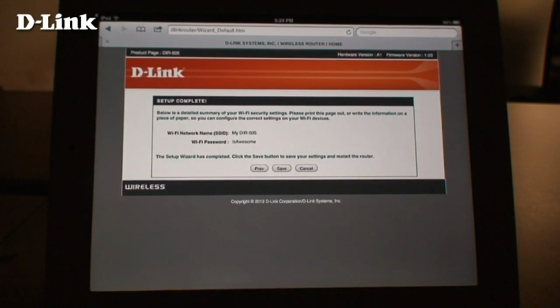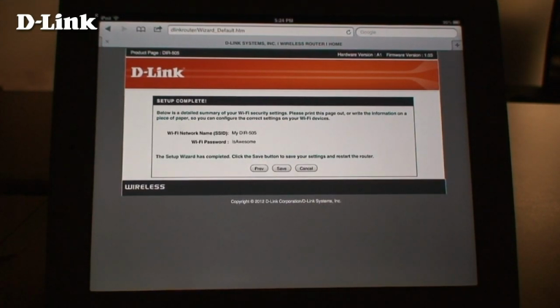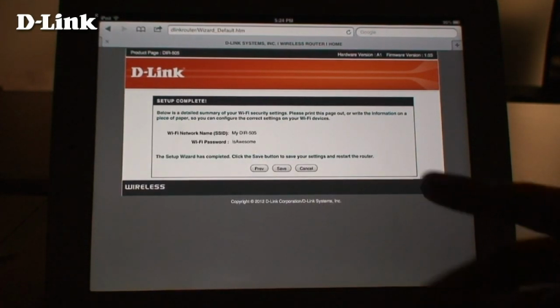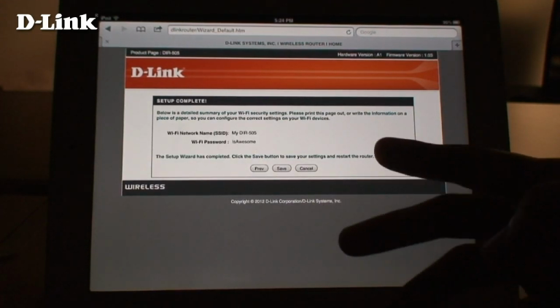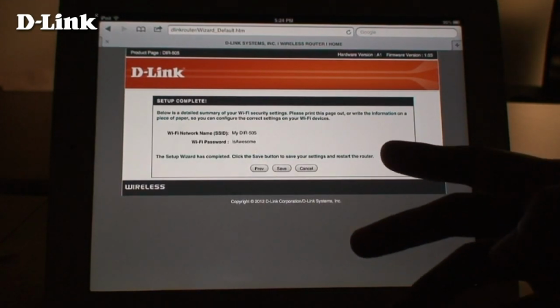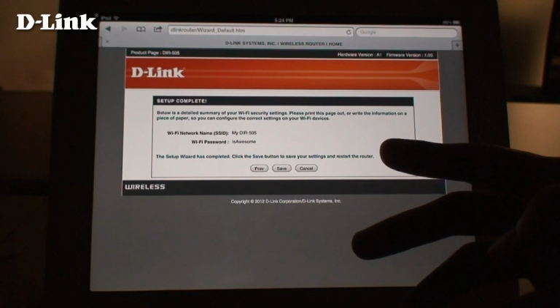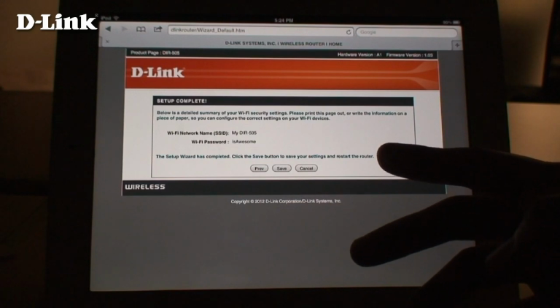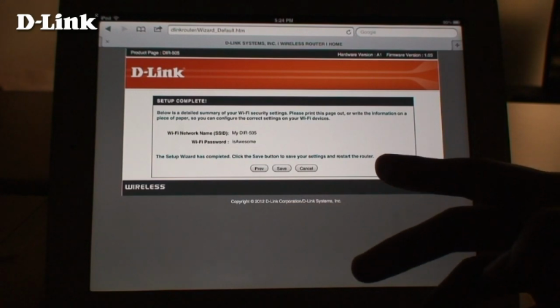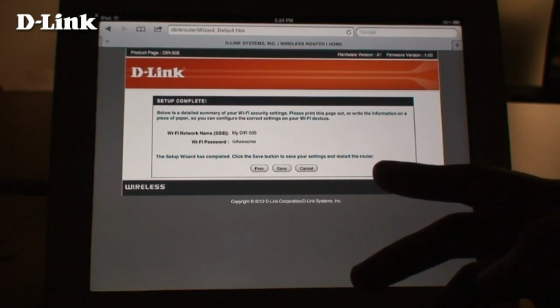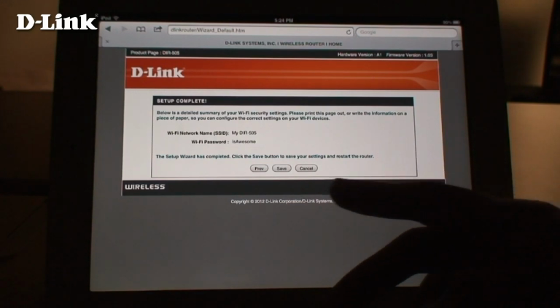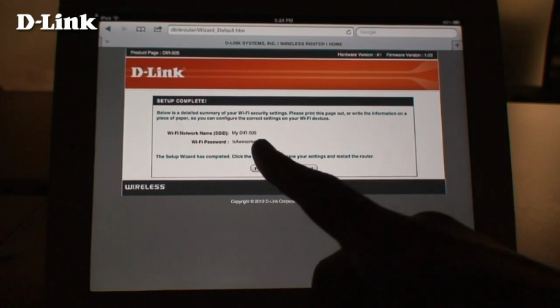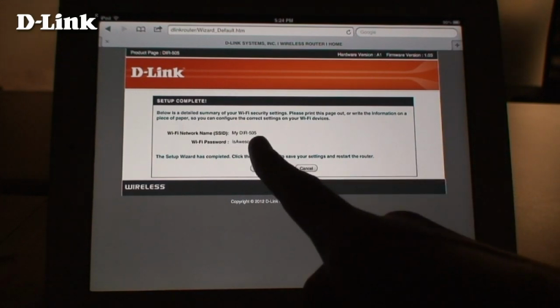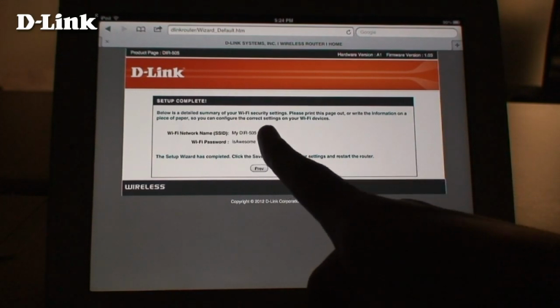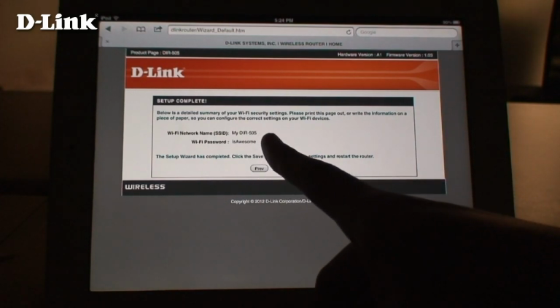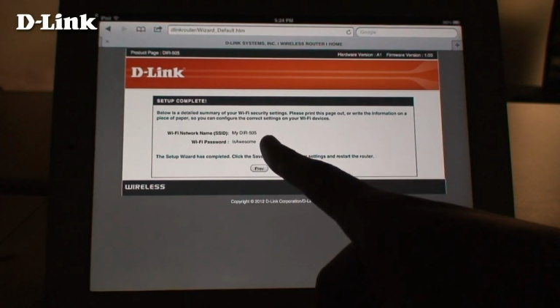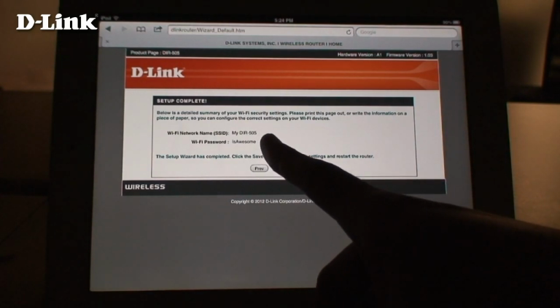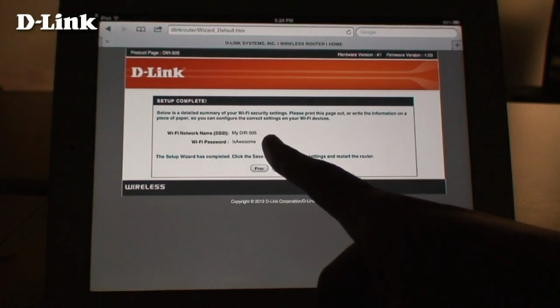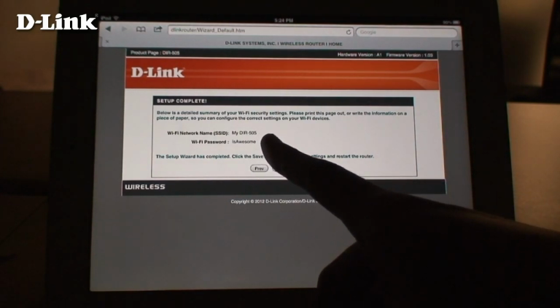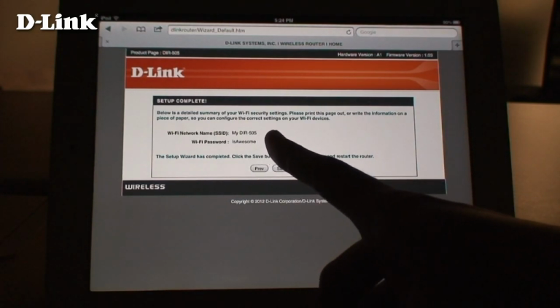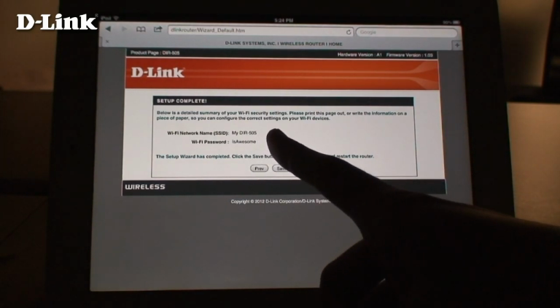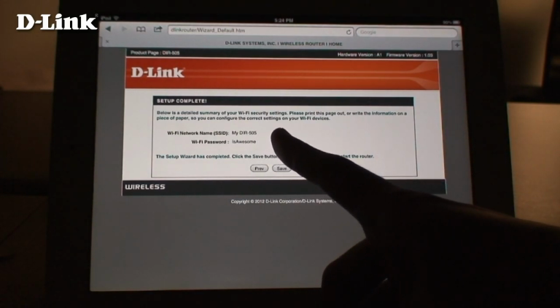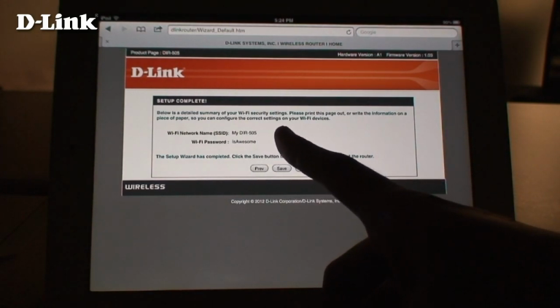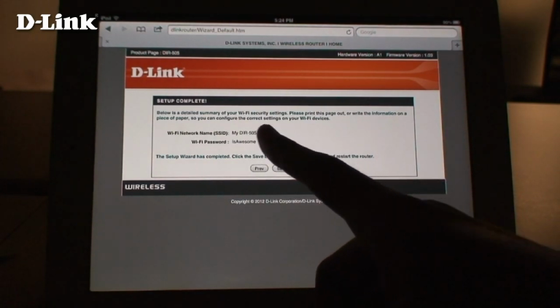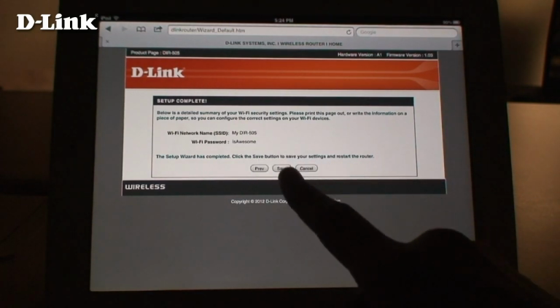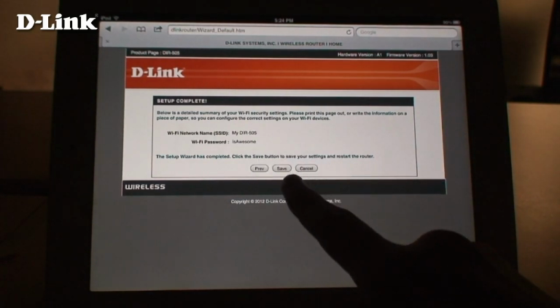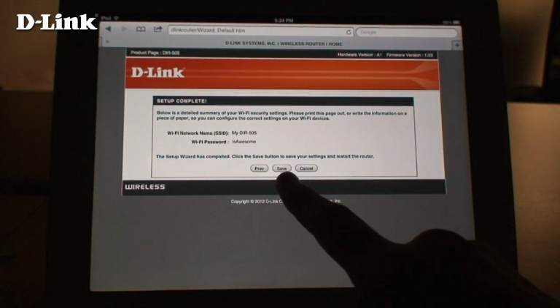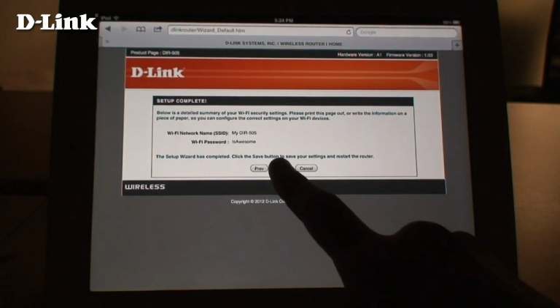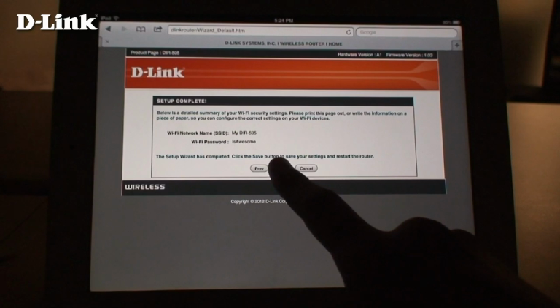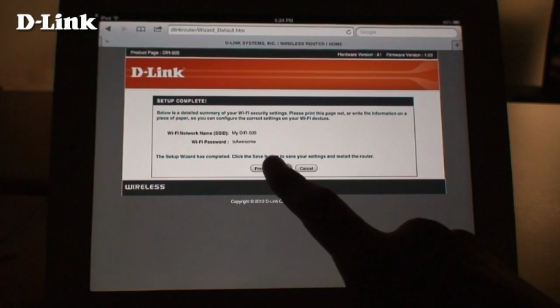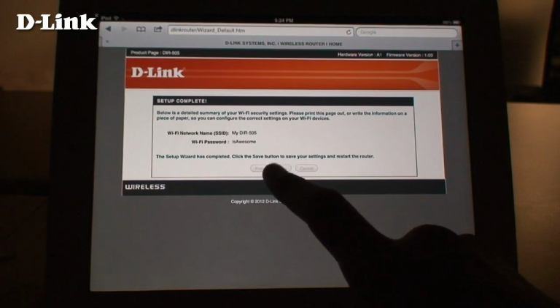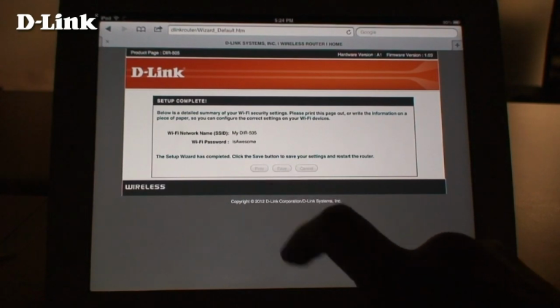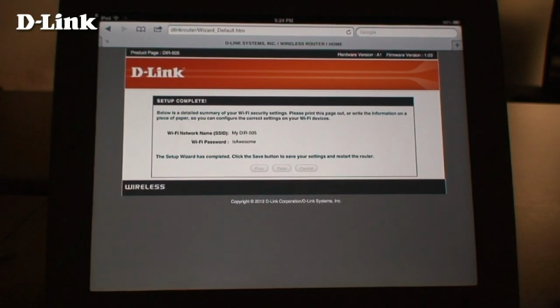Use the drop-down box to select your time zone. Setup is now complete. Click Save and the router will reboot.